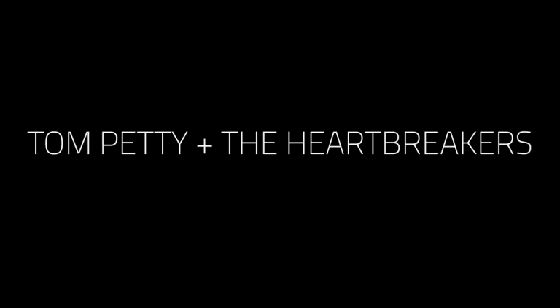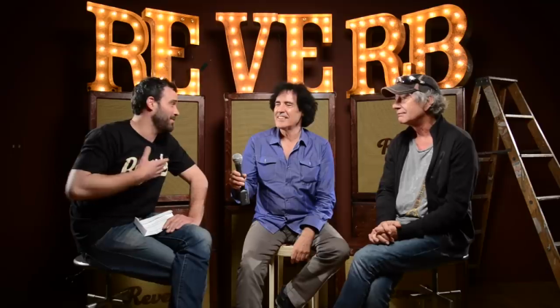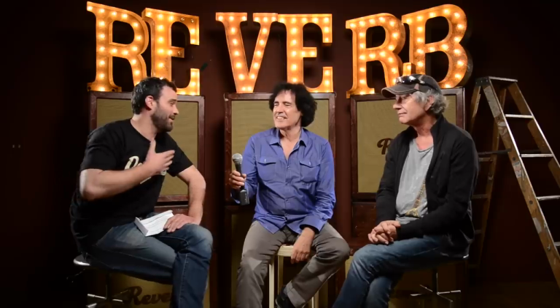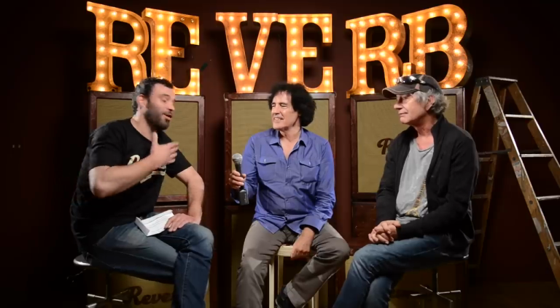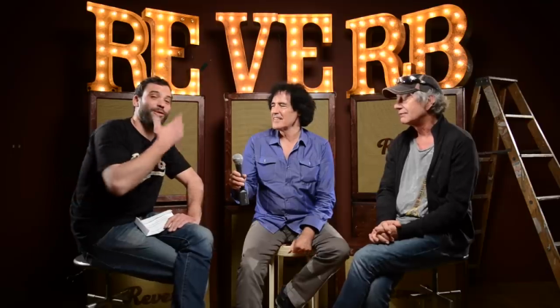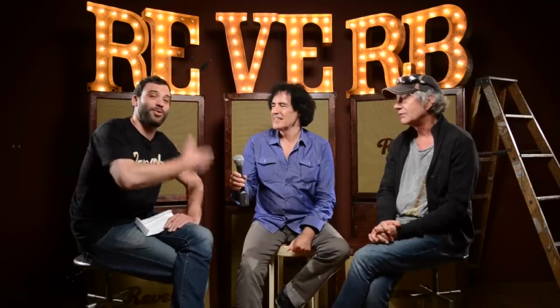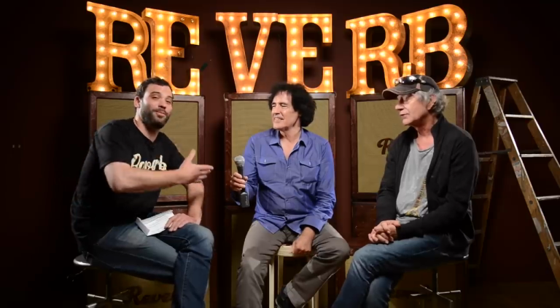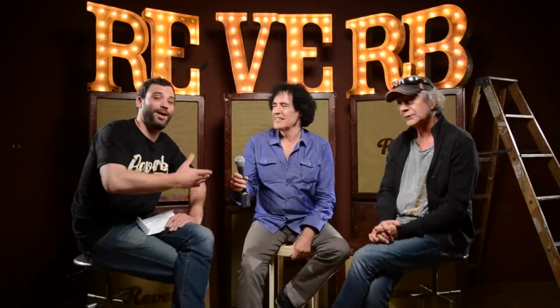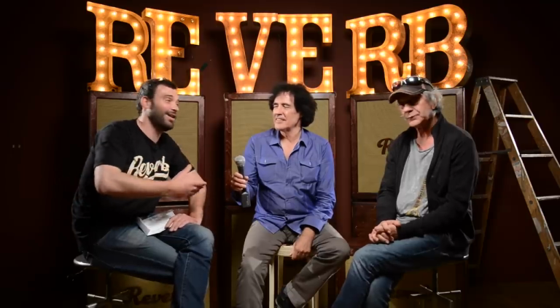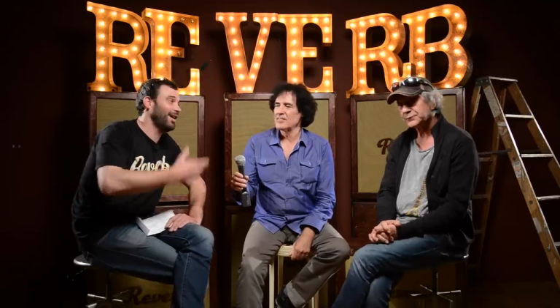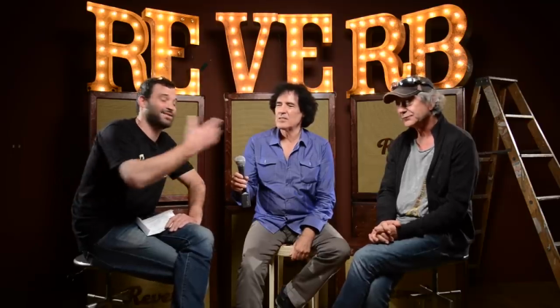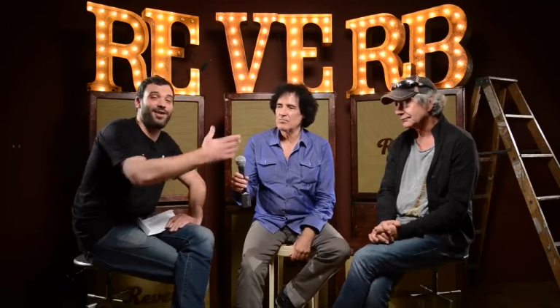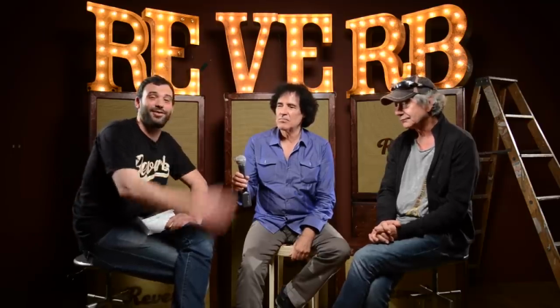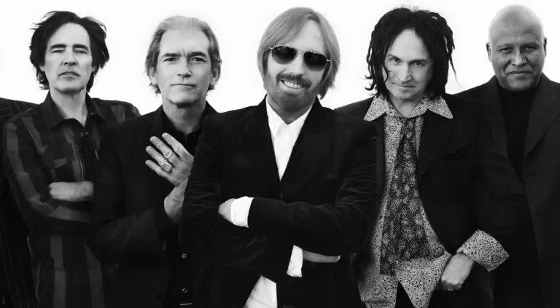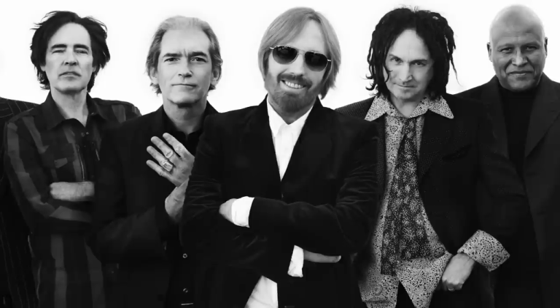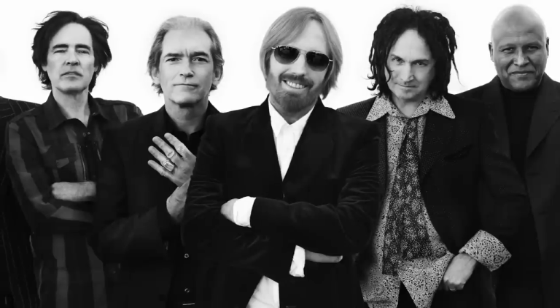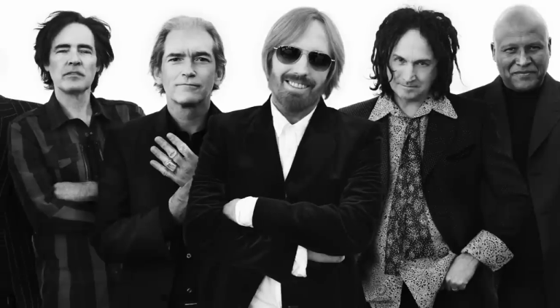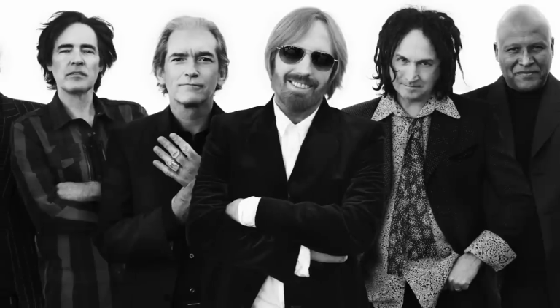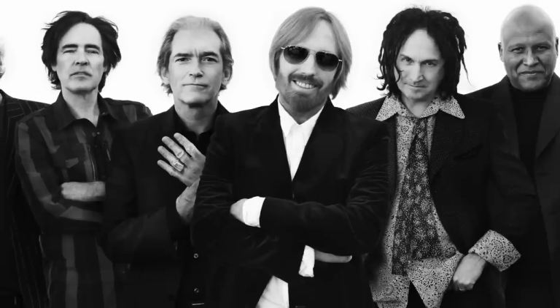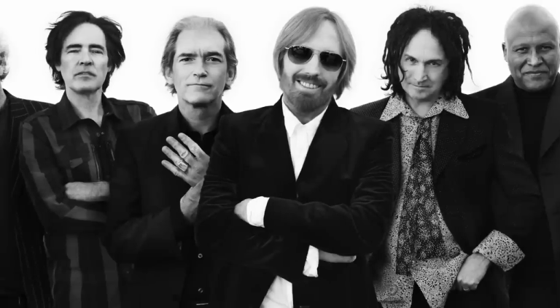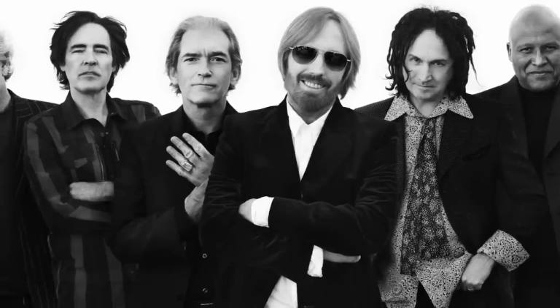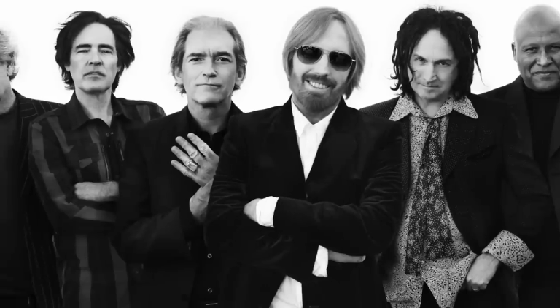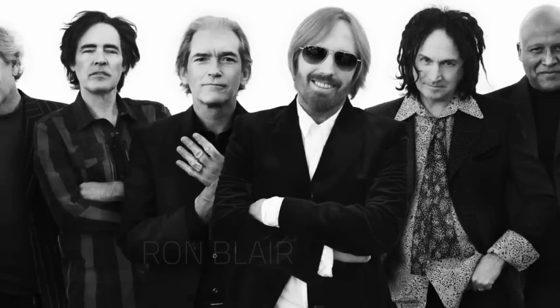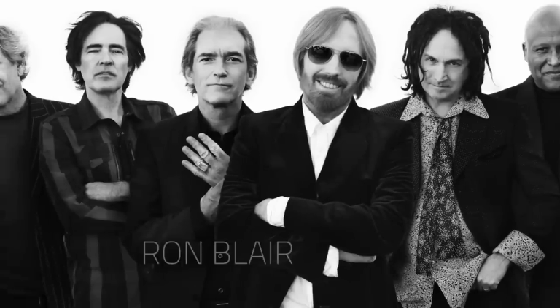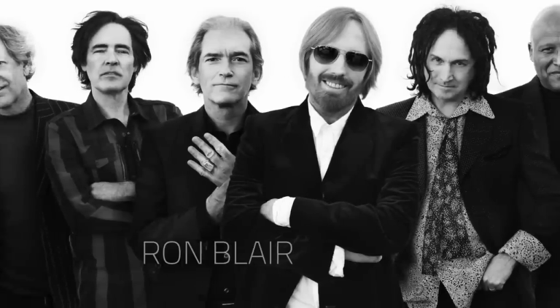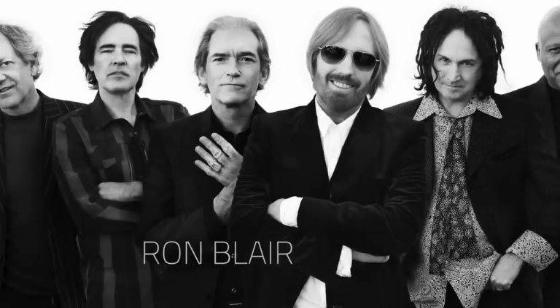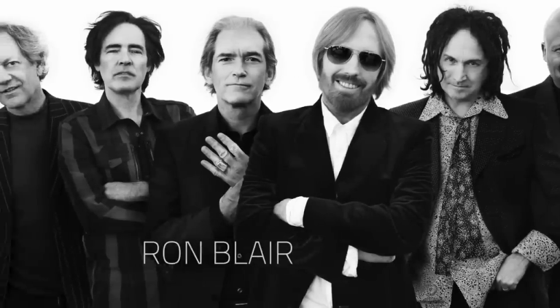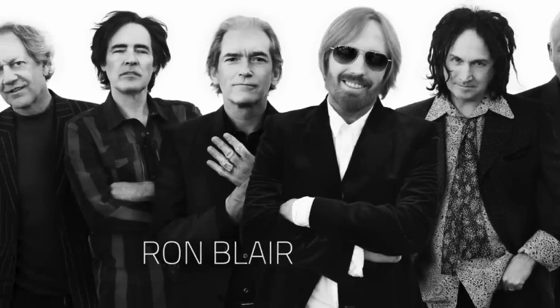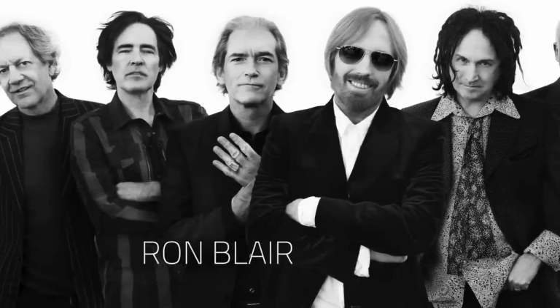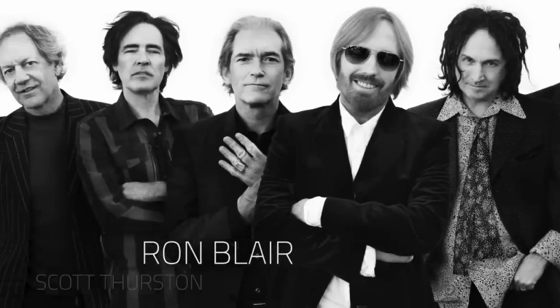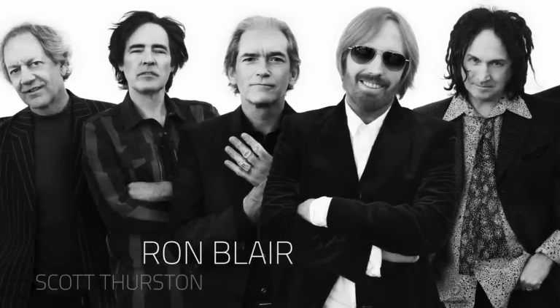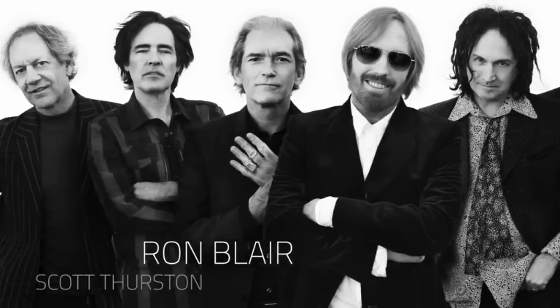I'm here with Ron Blair and Scott Thurston from the Heartbreakers, legendary band. Thanks so much for joining us, guys.